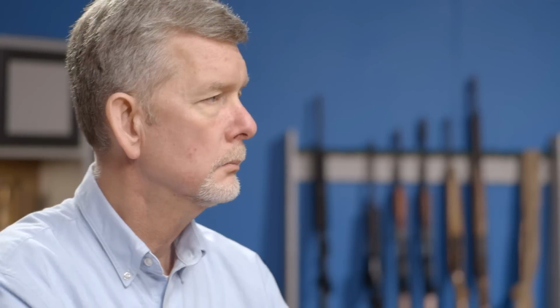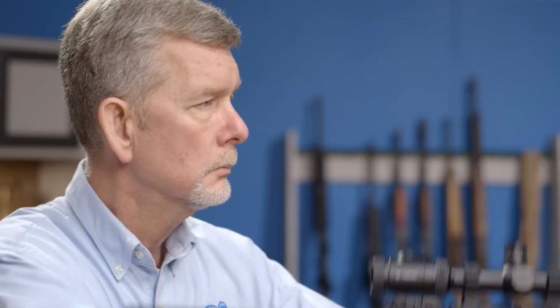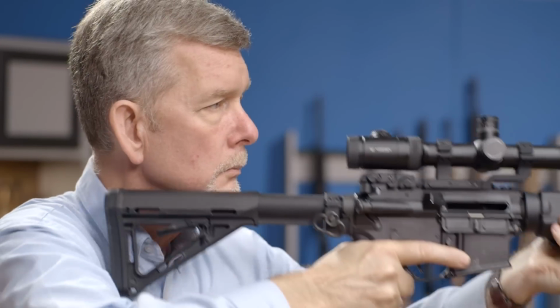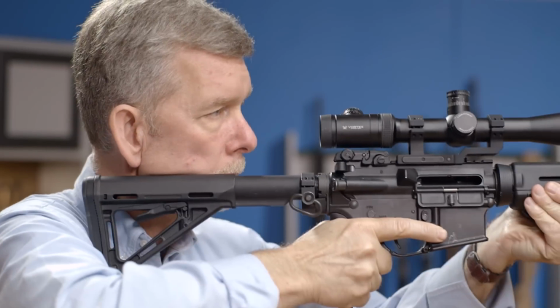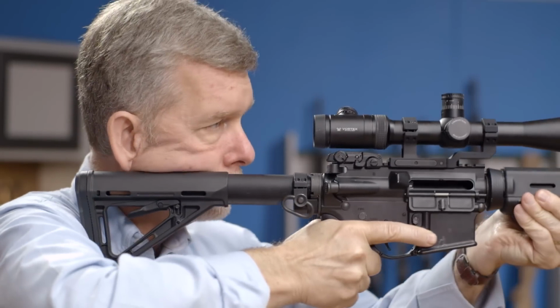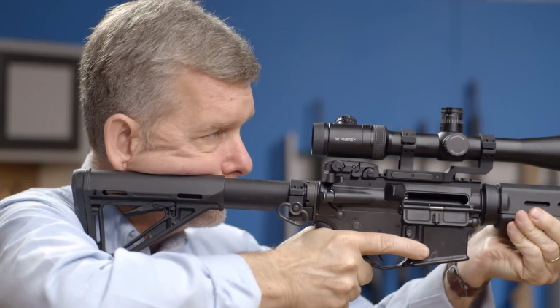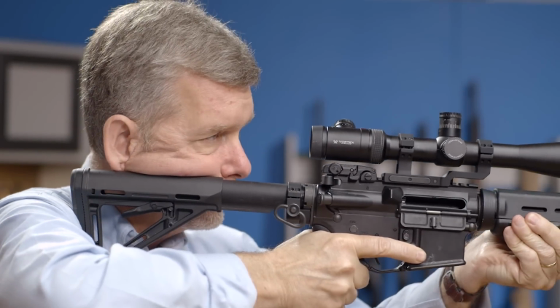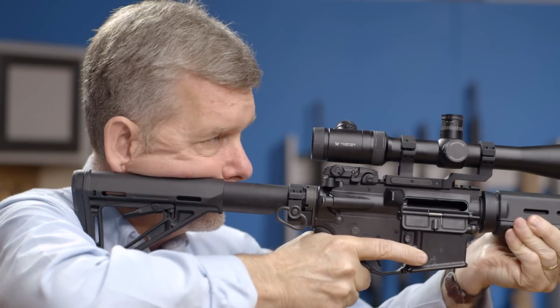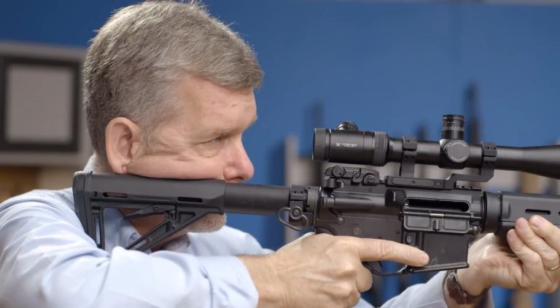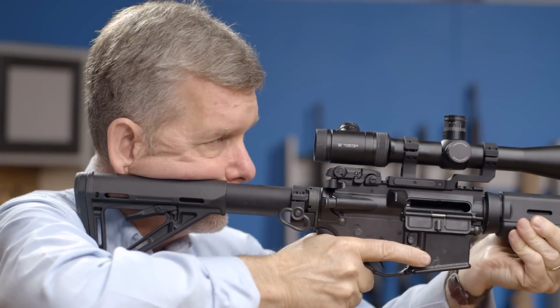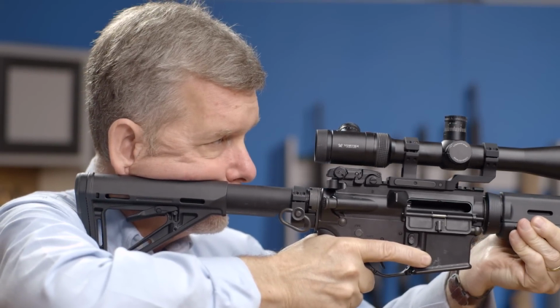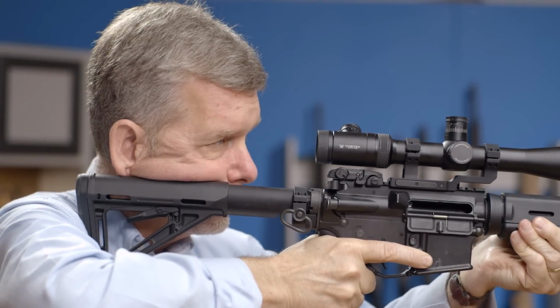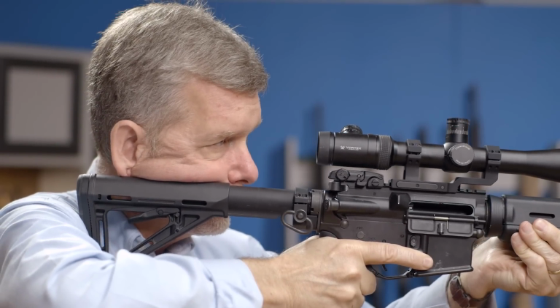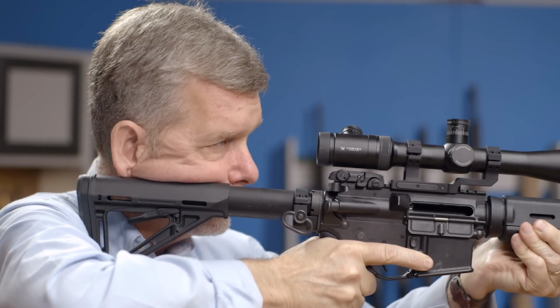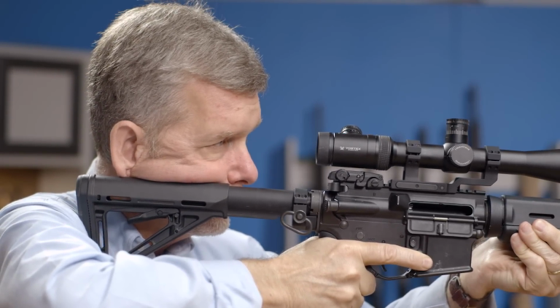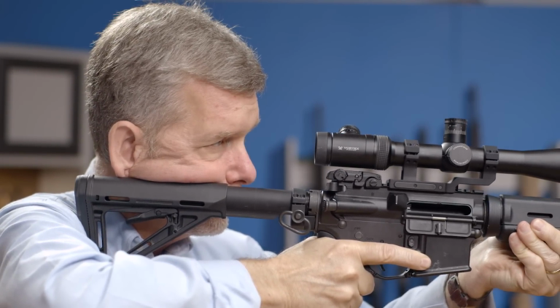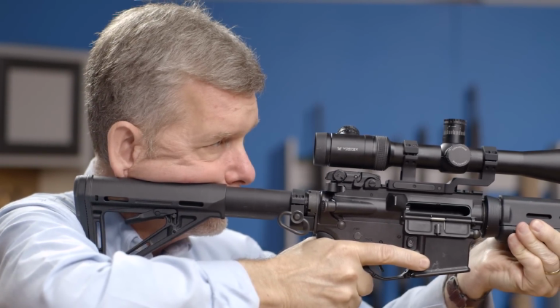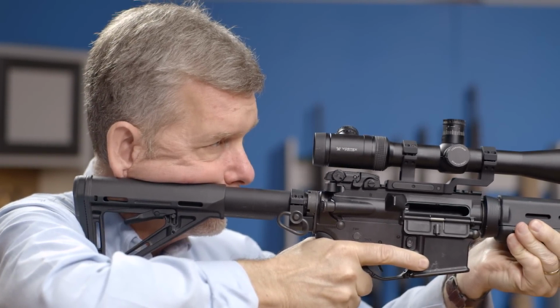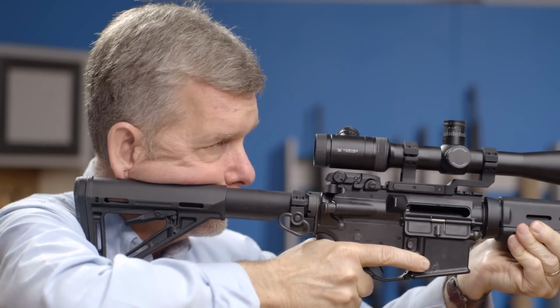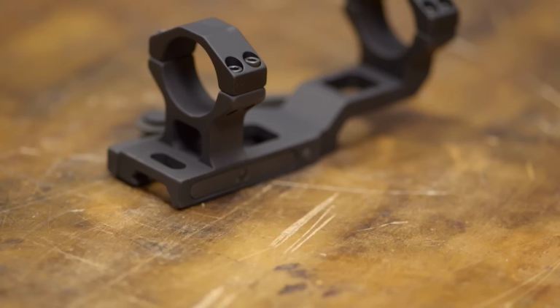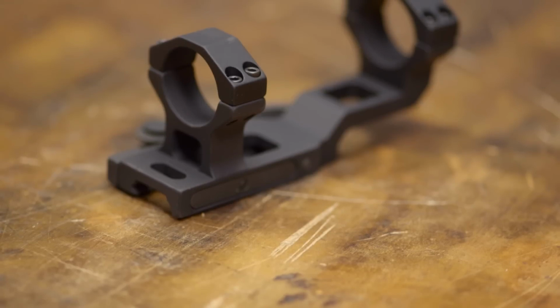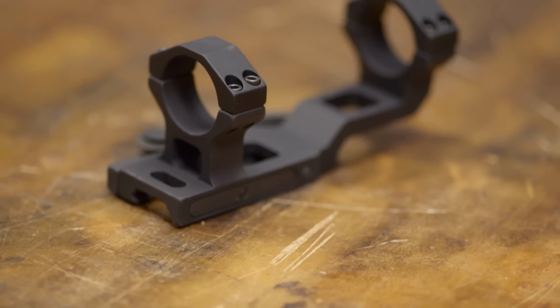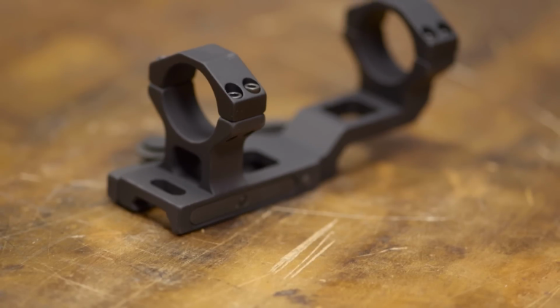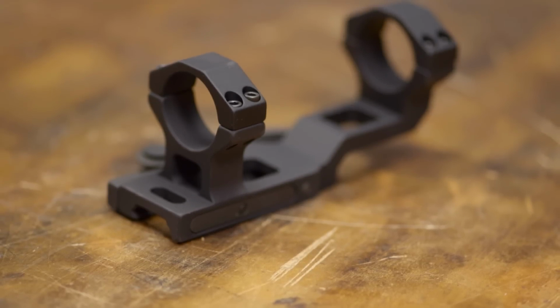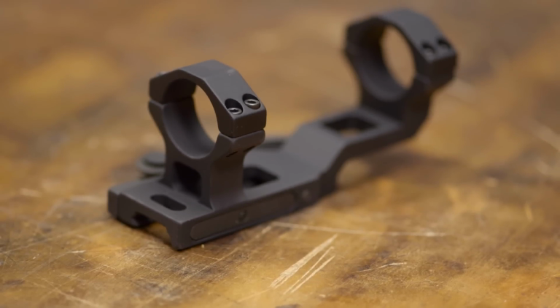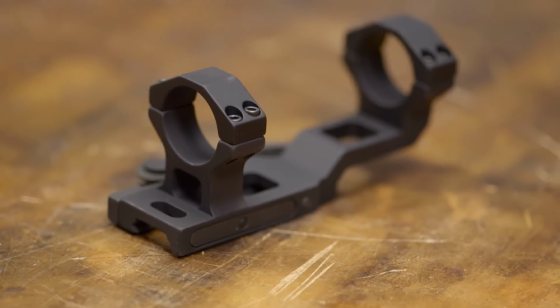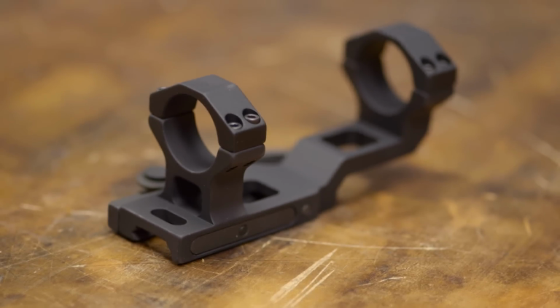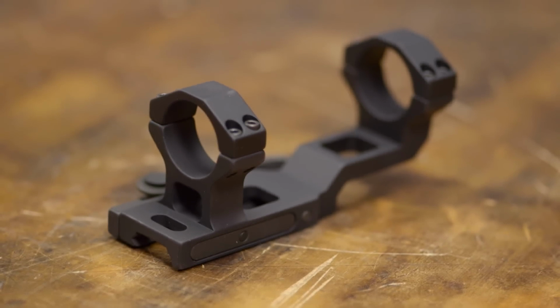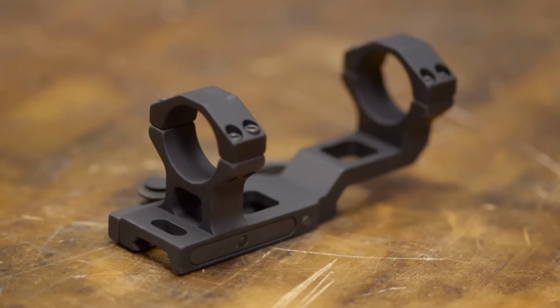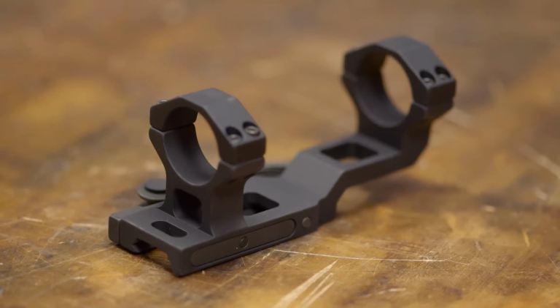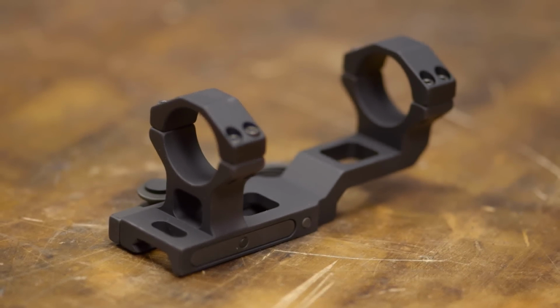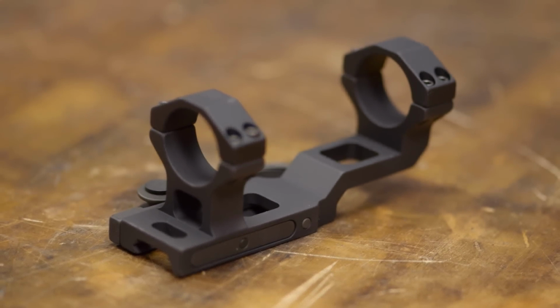Its low profile allows for excellent cheek weld when mounted to a flat top upper receiver, and it's extremely light, weighing in at only 5.5 ounces.